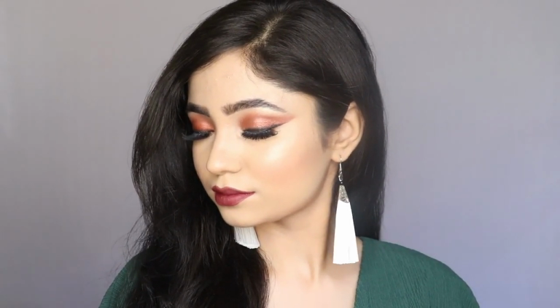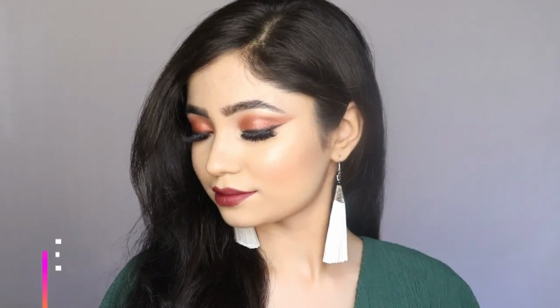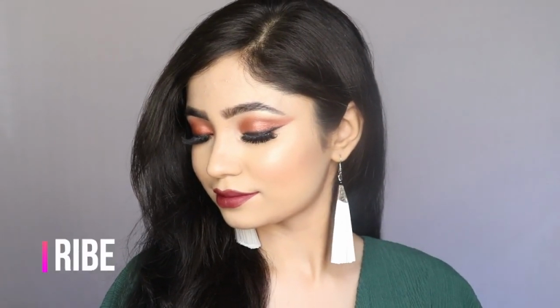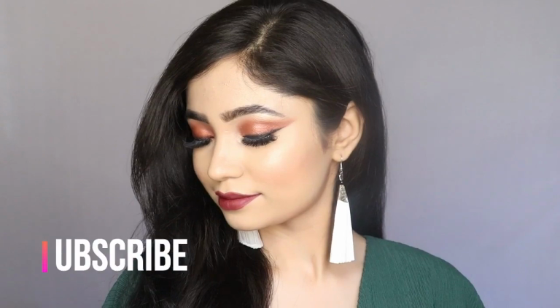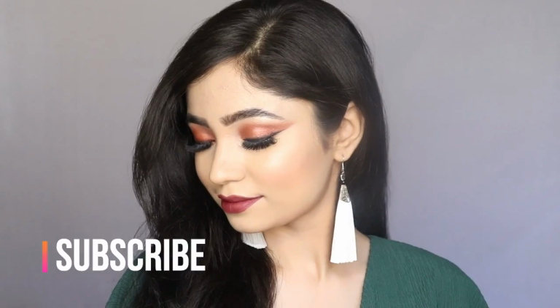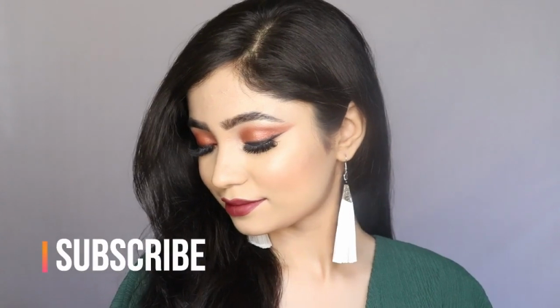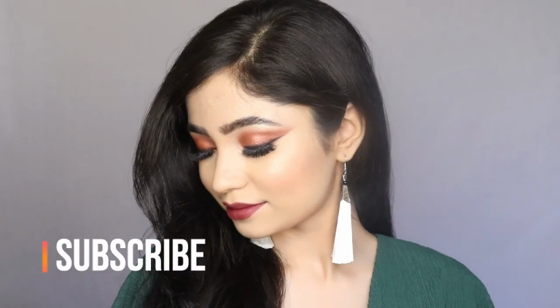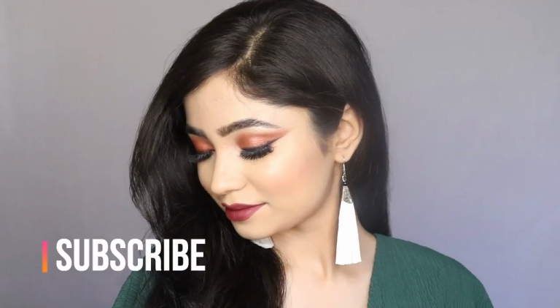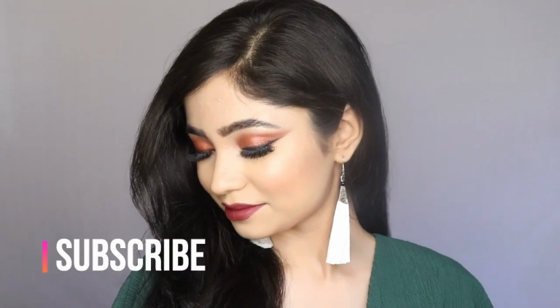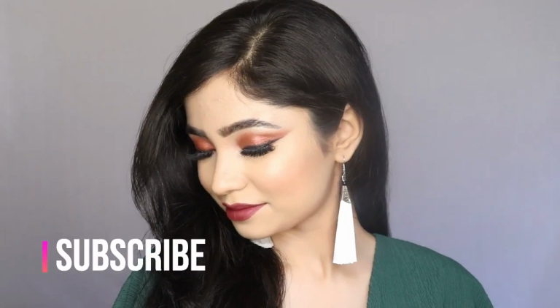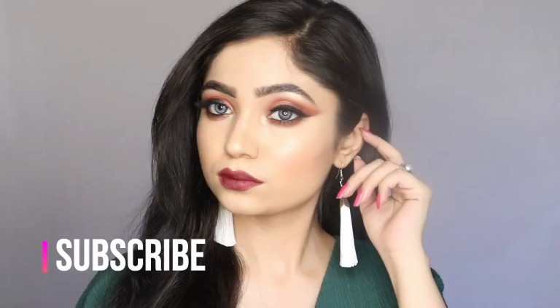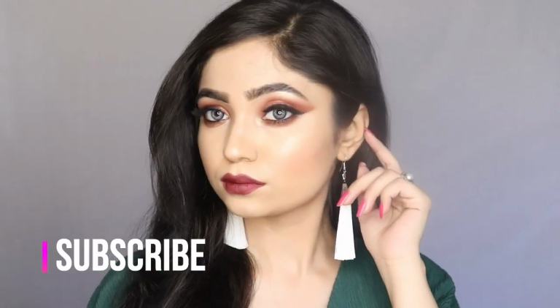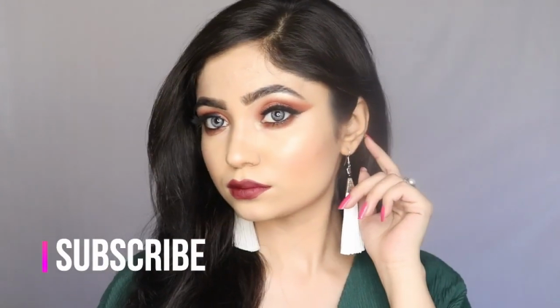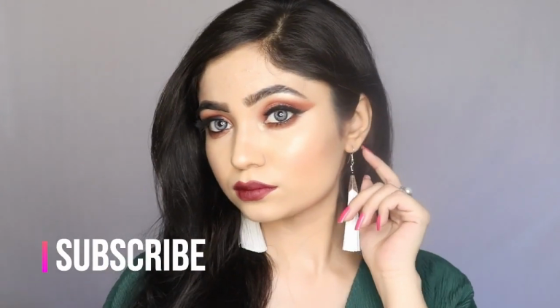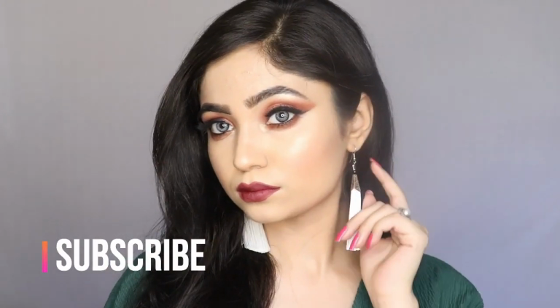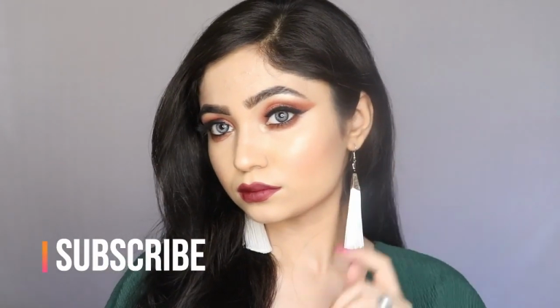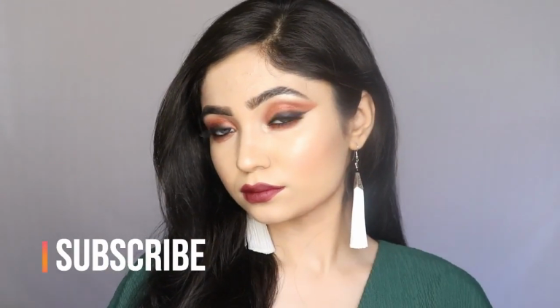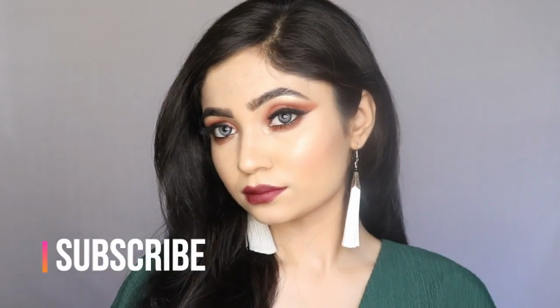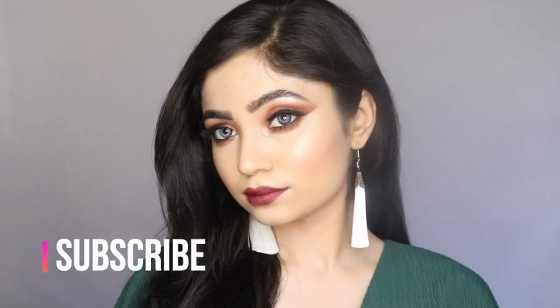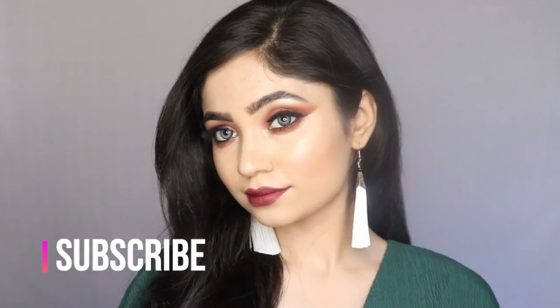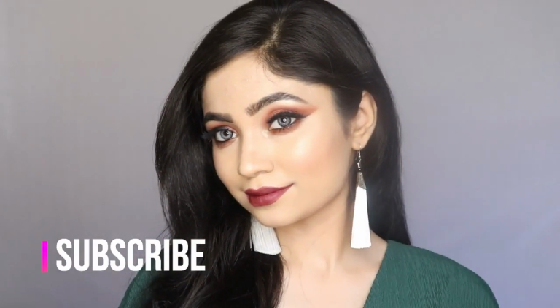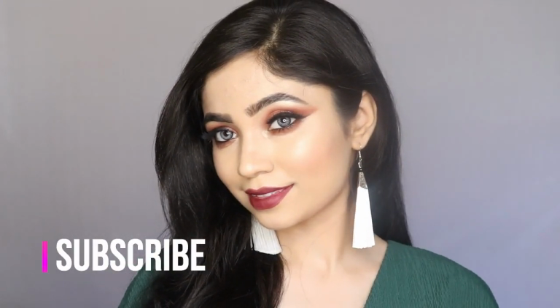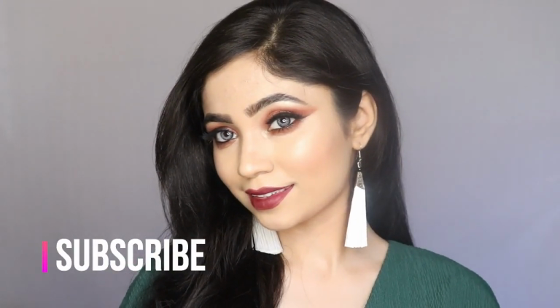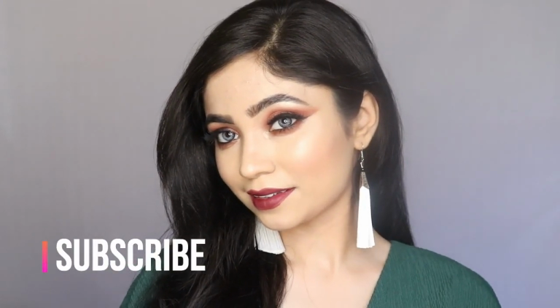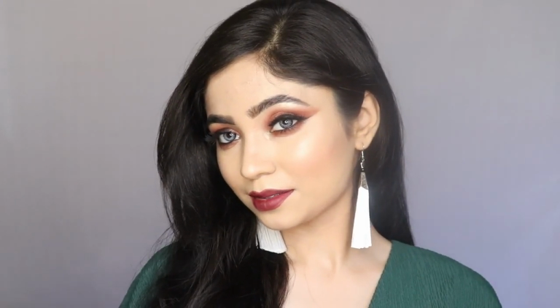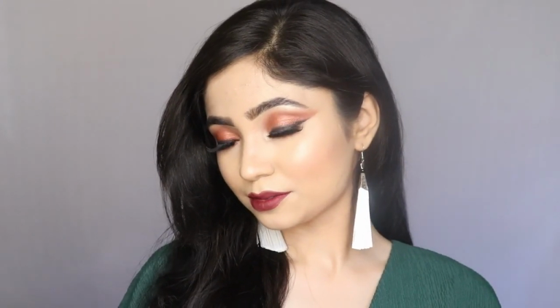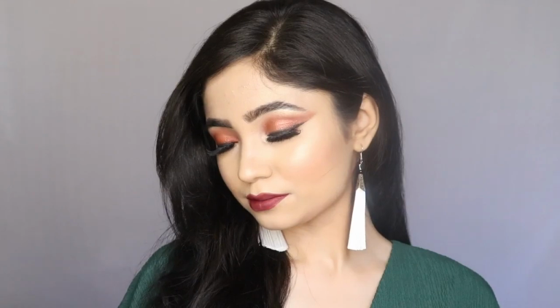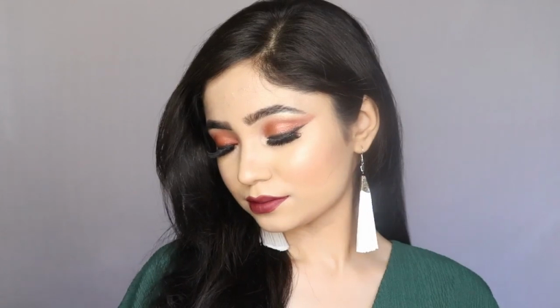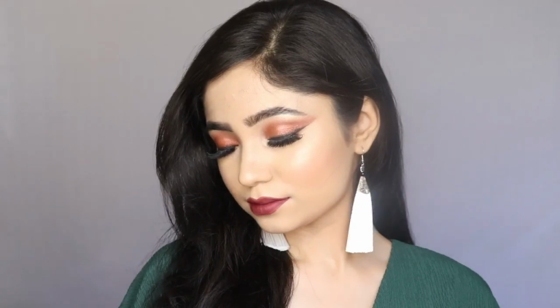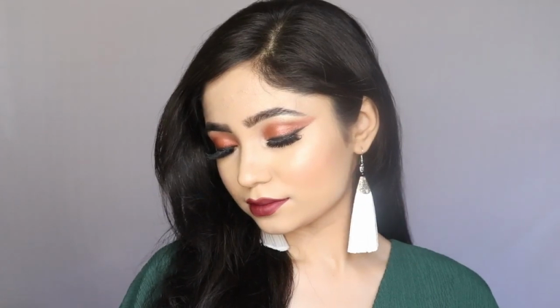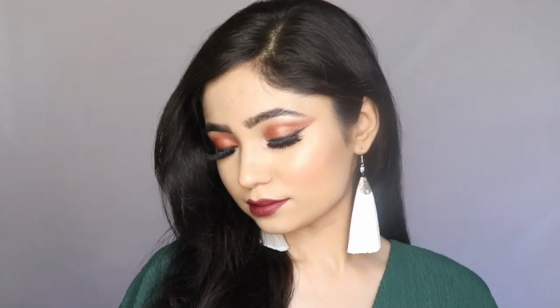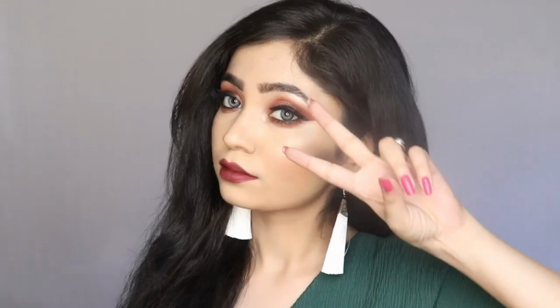This is the finished look! If you like this, don't forget to like, share and subscribe to my channel. Till then, bye — I'll meet you all in my next video.